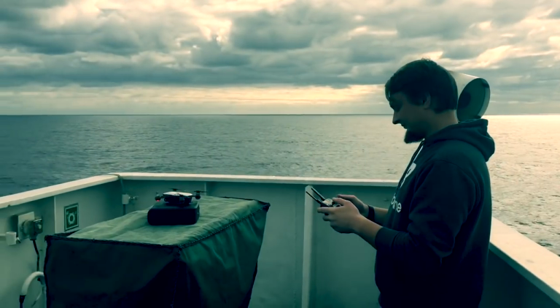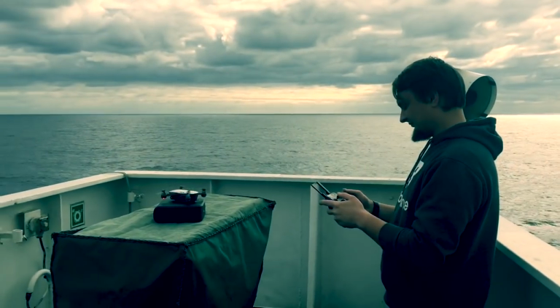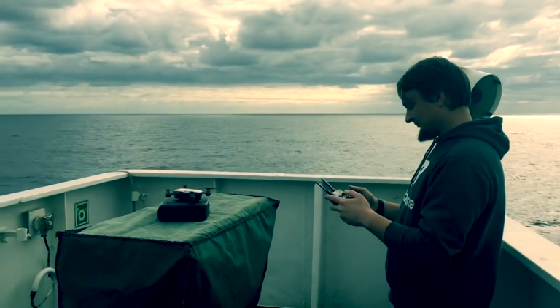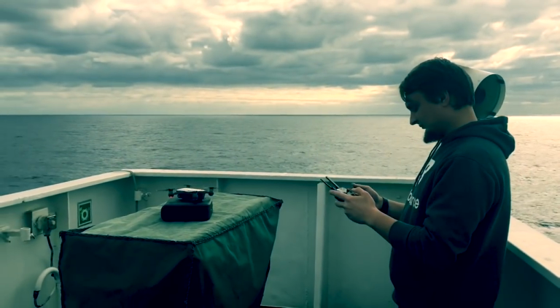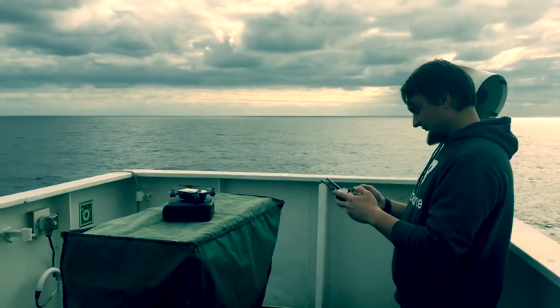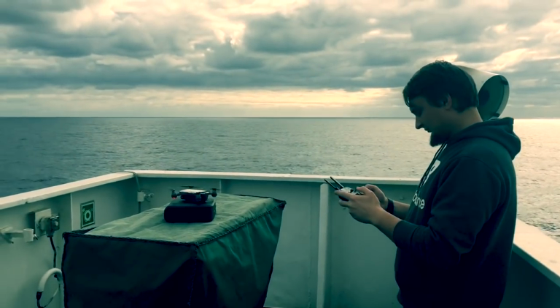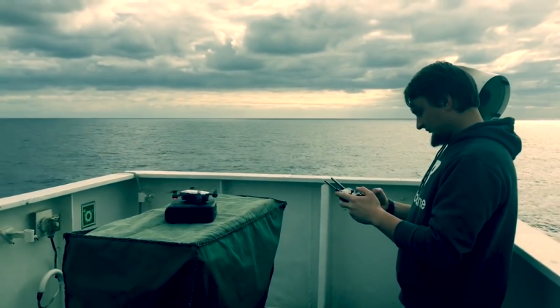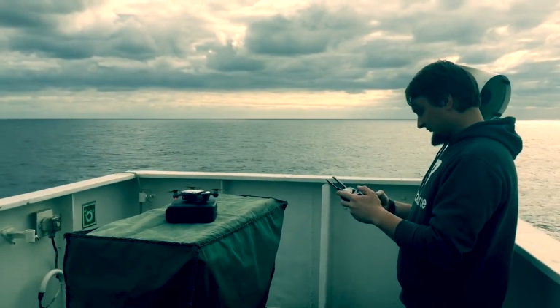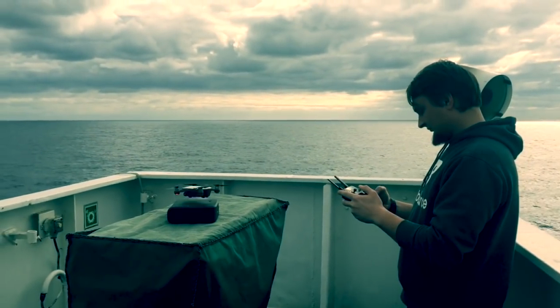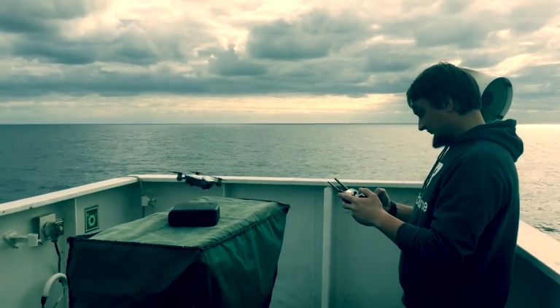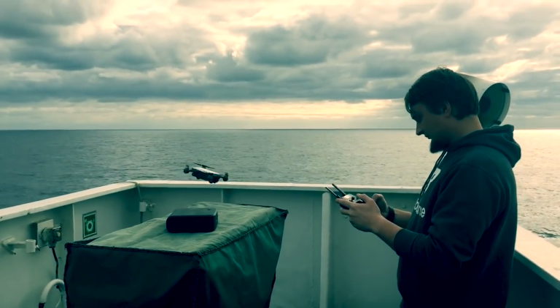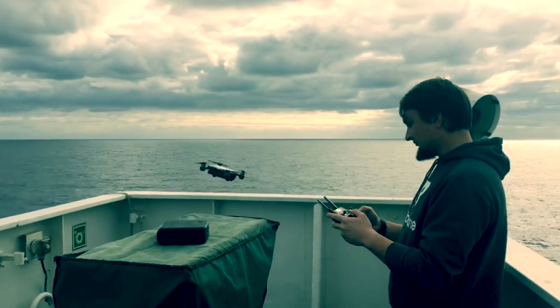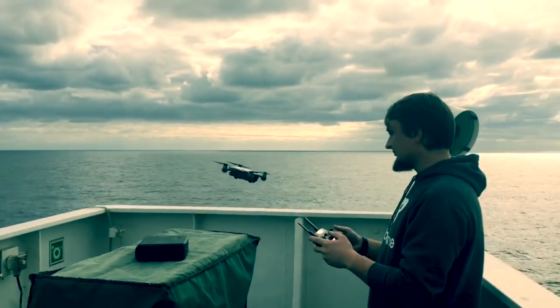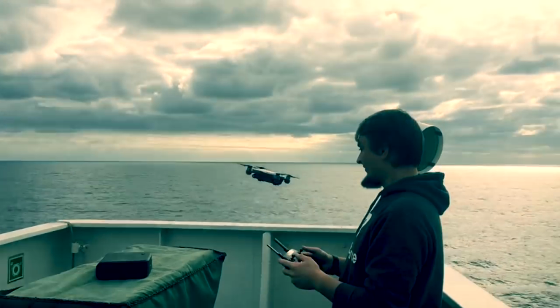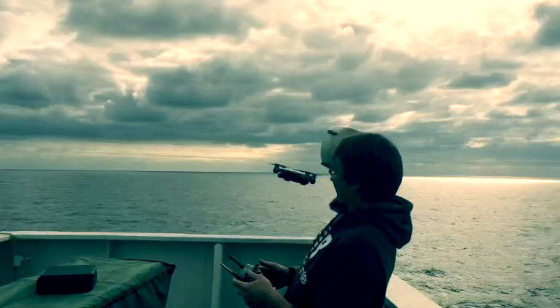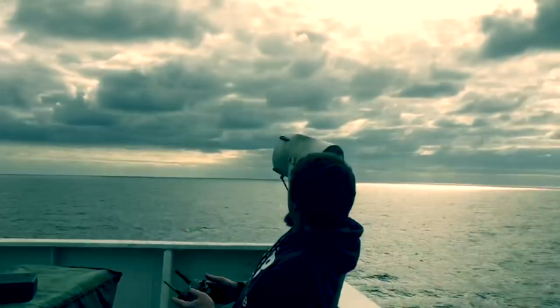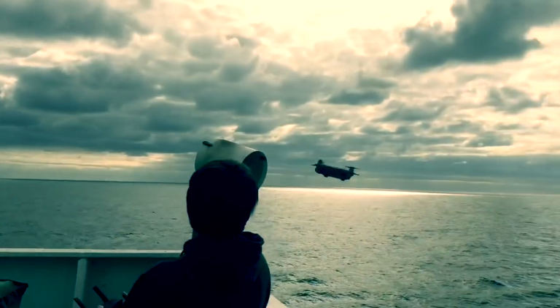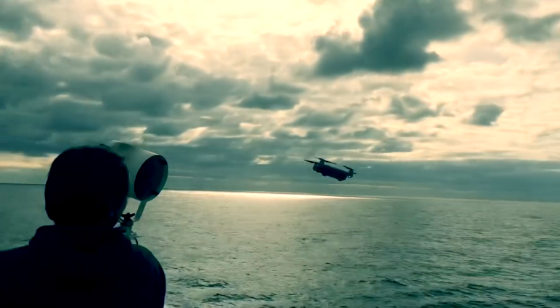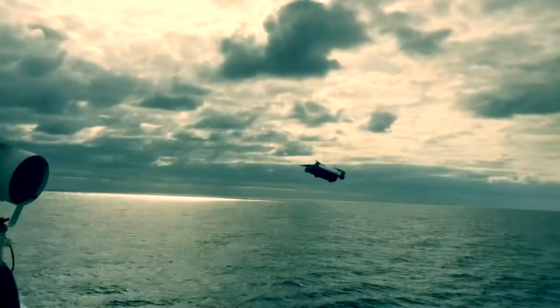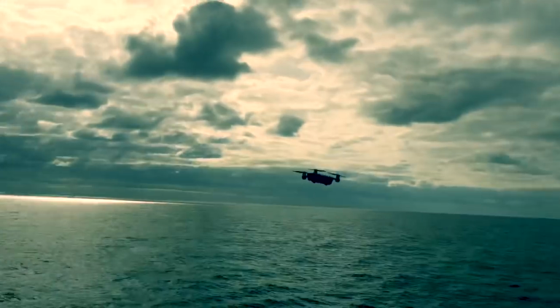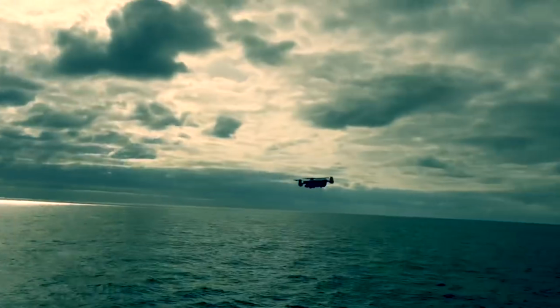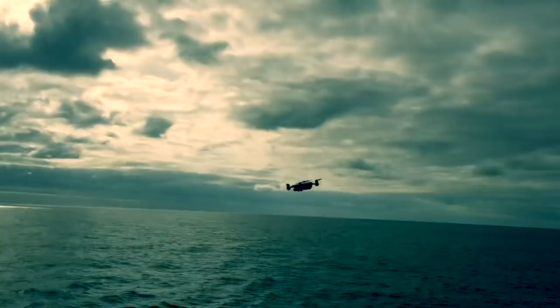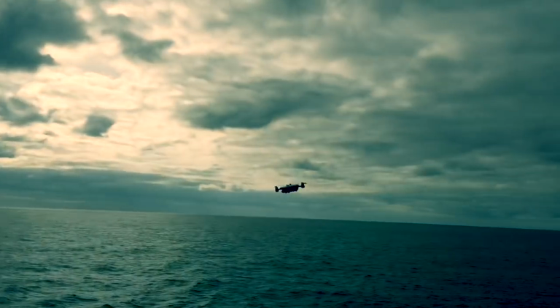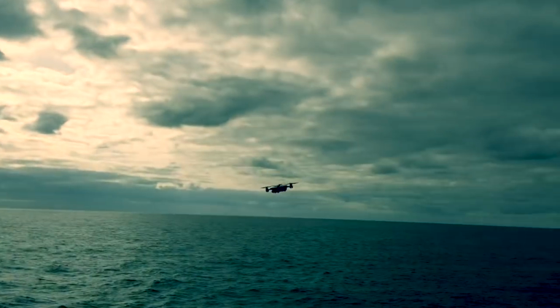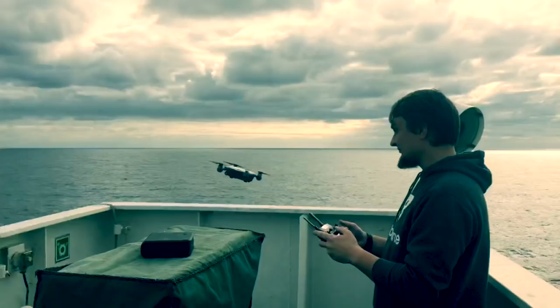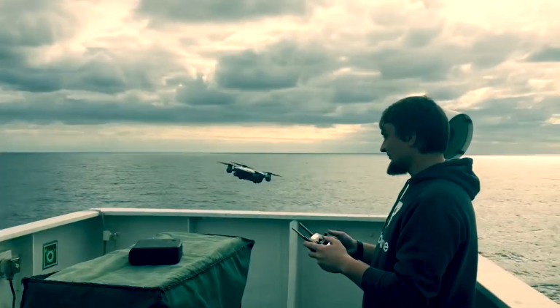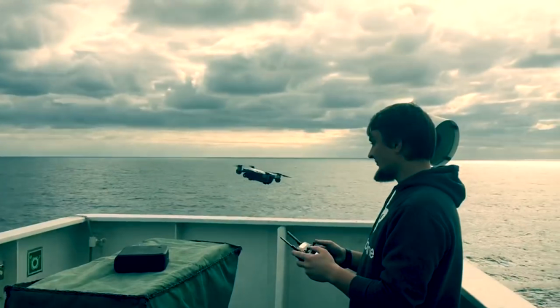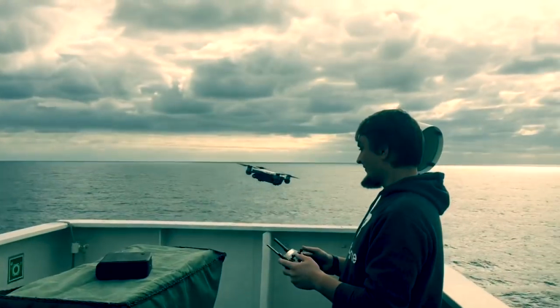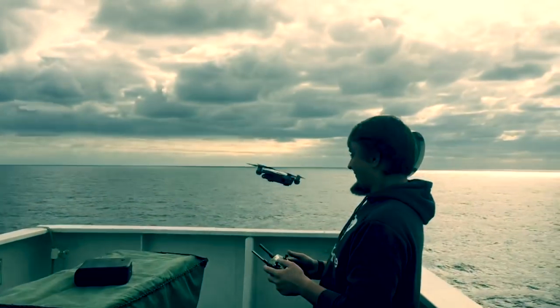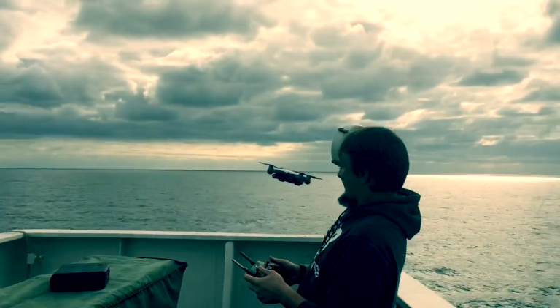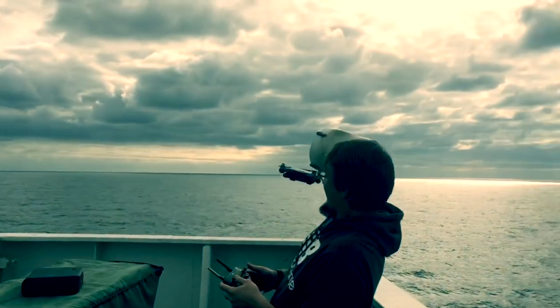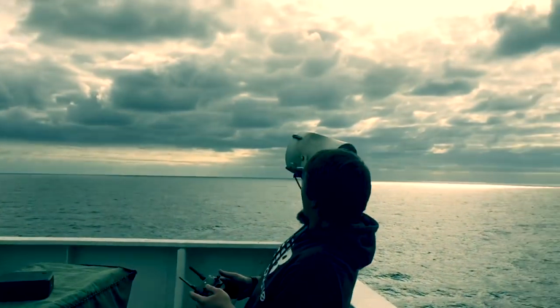From the first seconds the drone was trying to make a collision with me, so stay clear during takeoff.